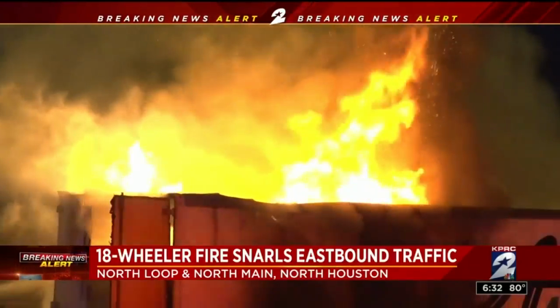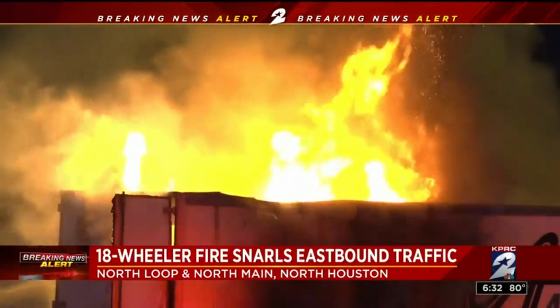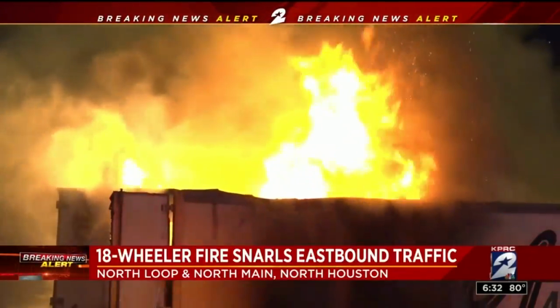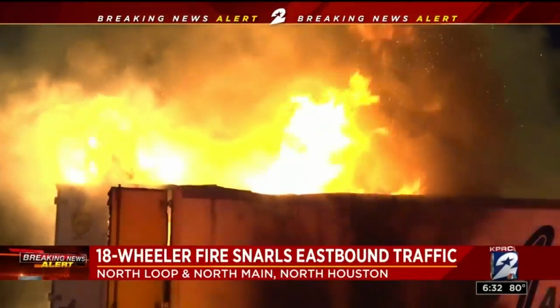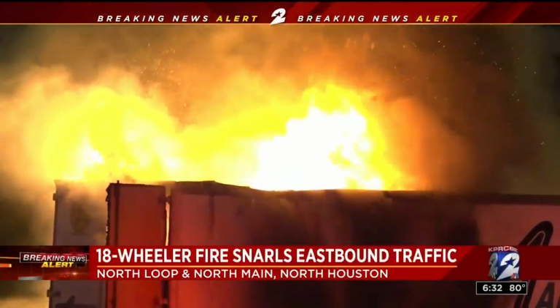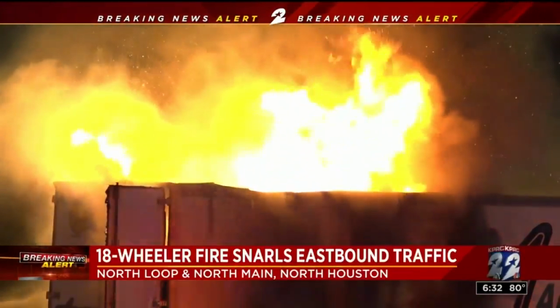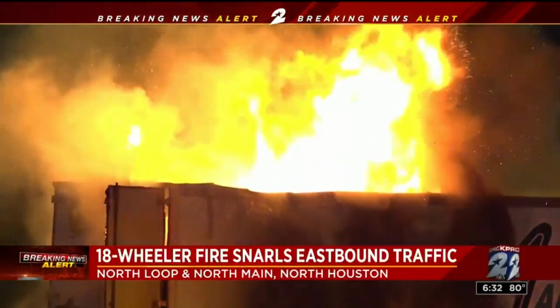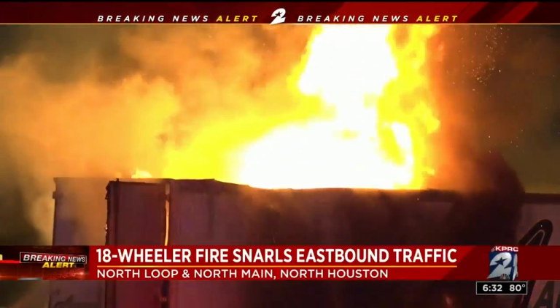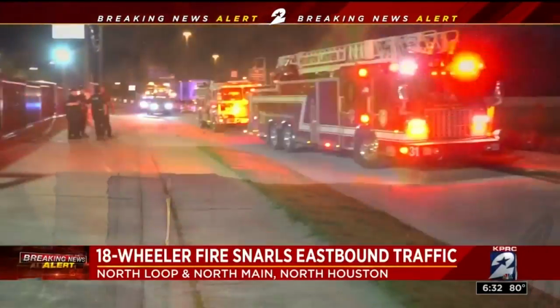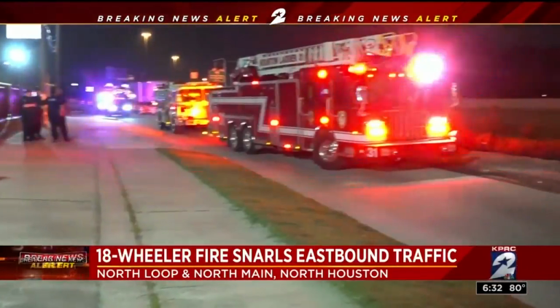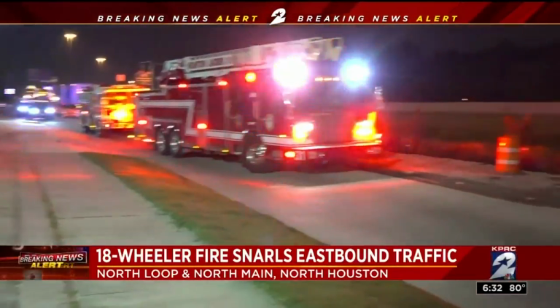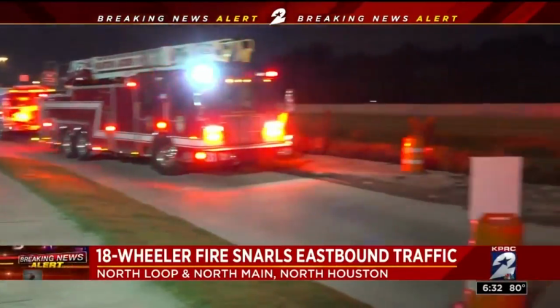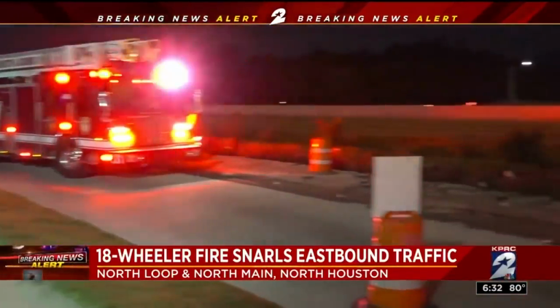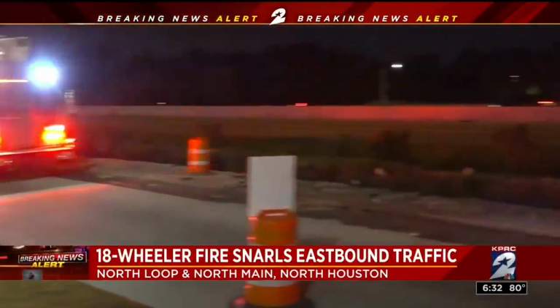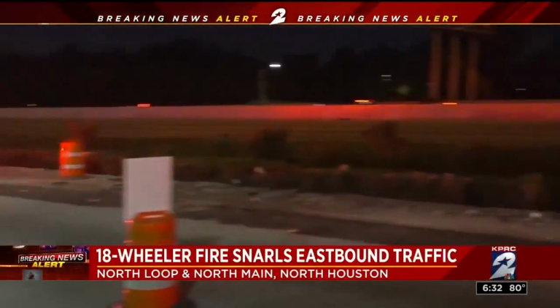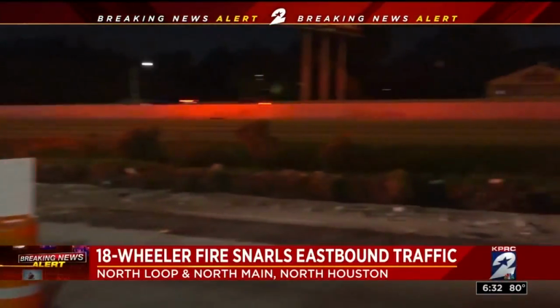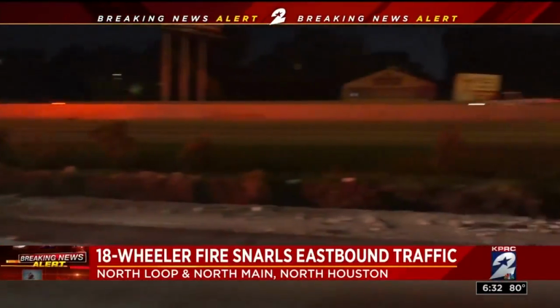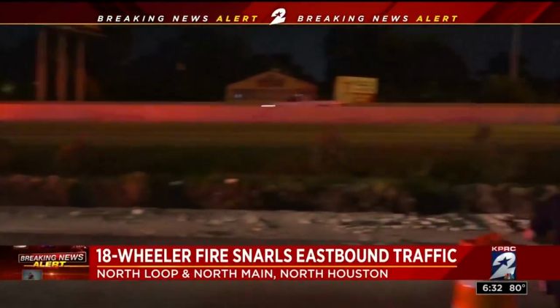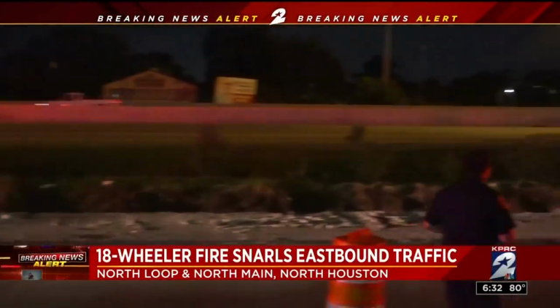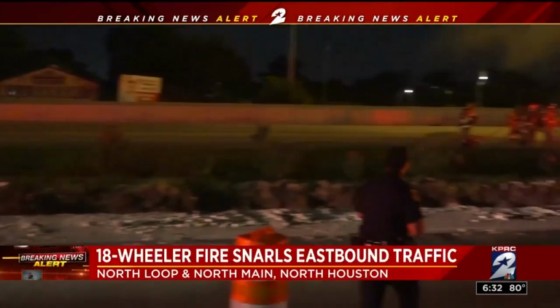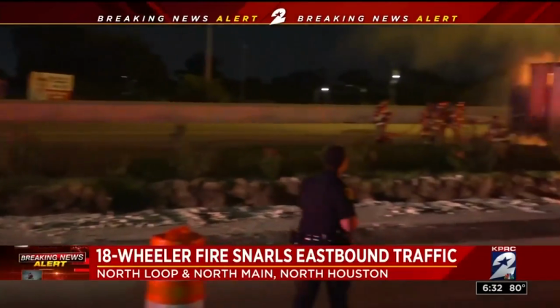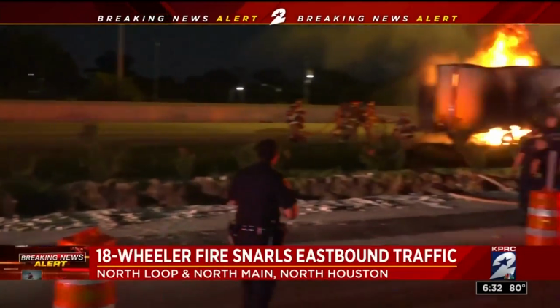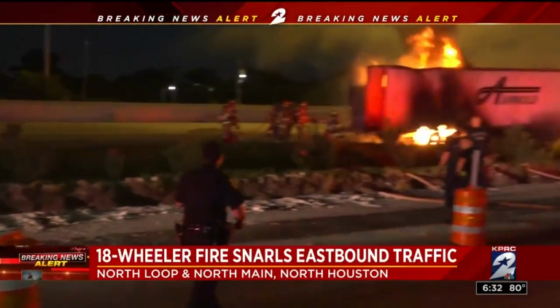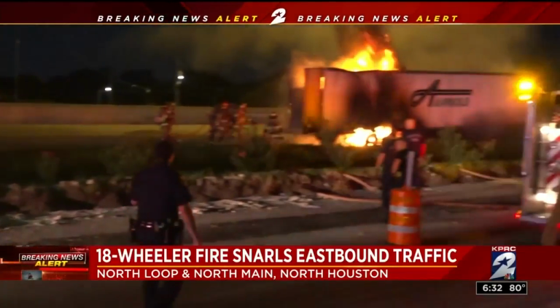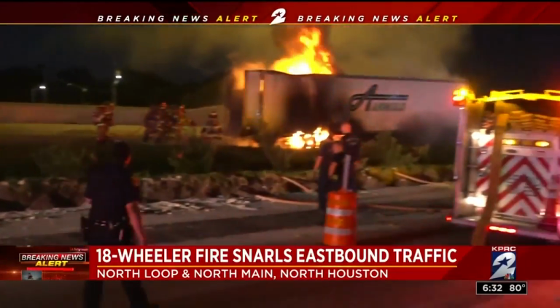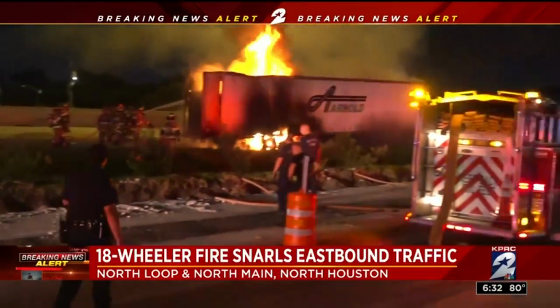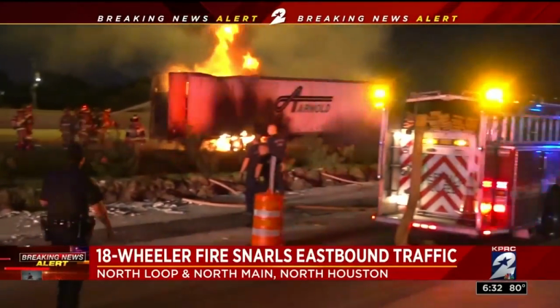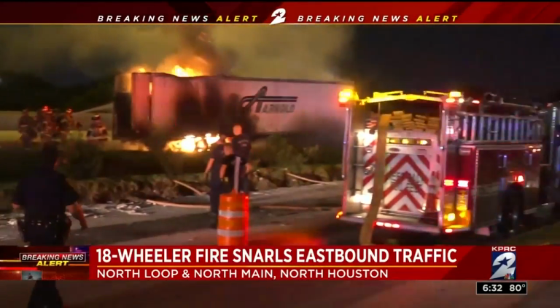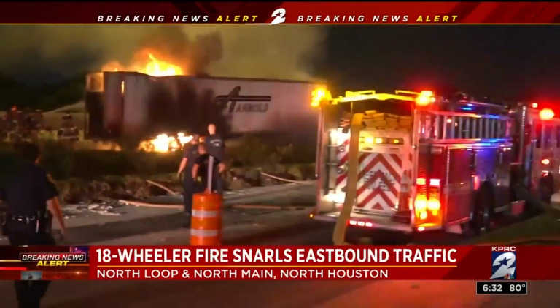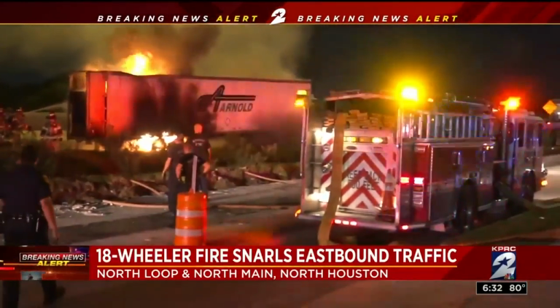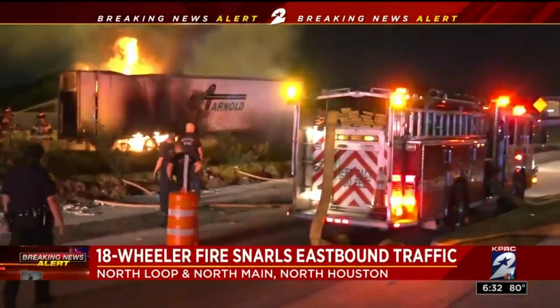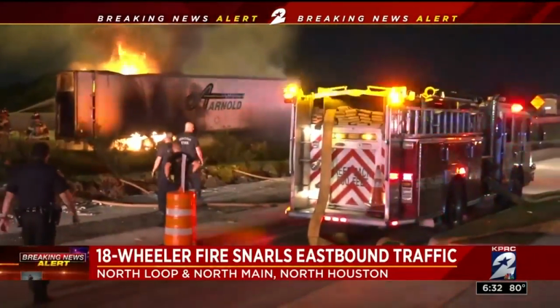He had picked up the load in Seeley and was headed to Tyson Foods in northeast Houston — only nine miles away, but as you can see, didn't make it.